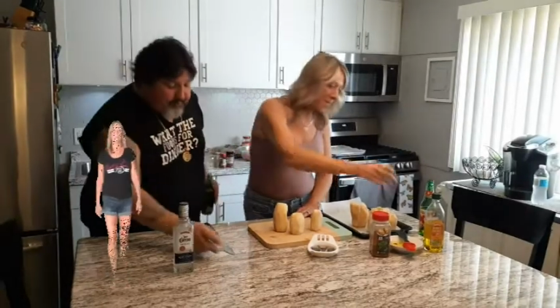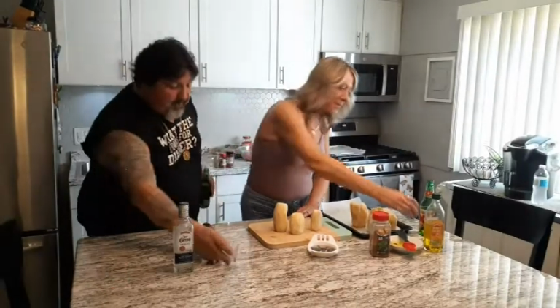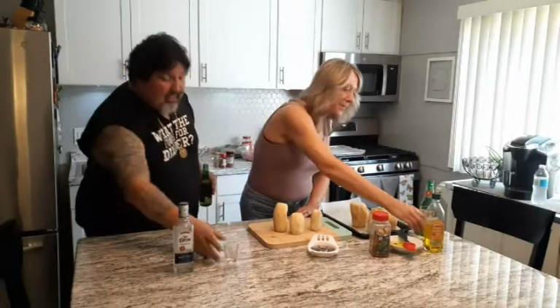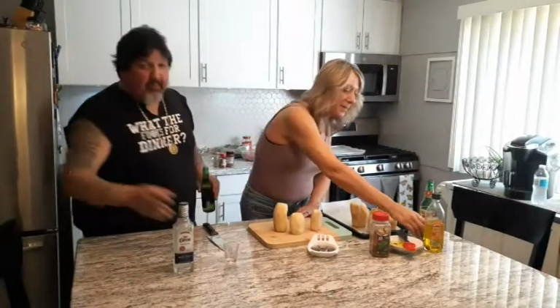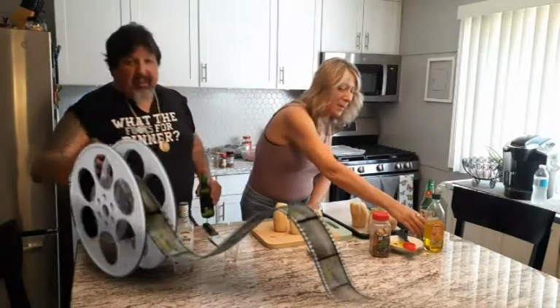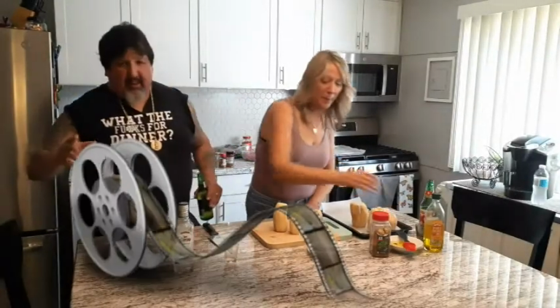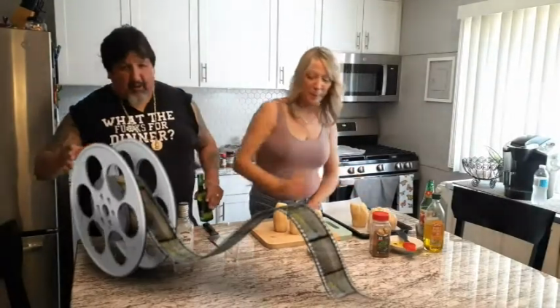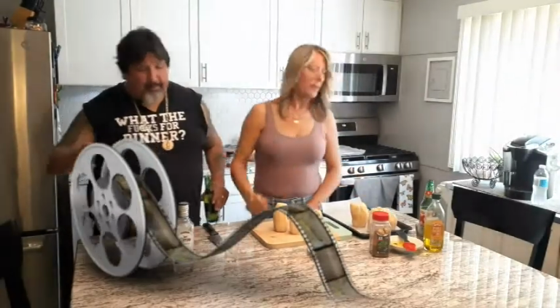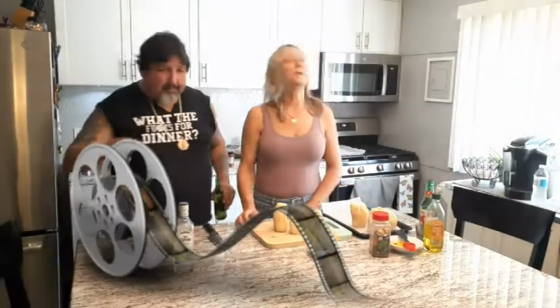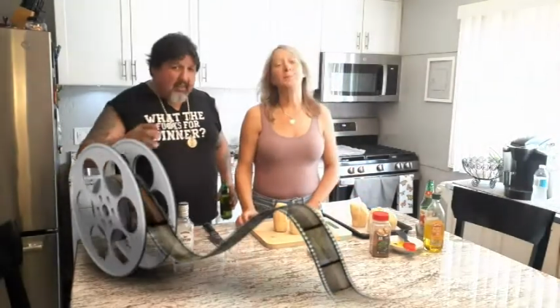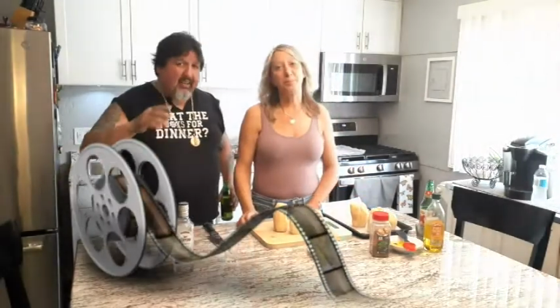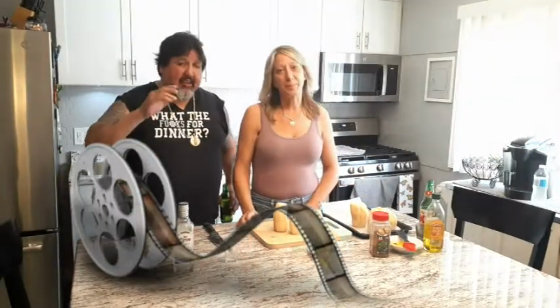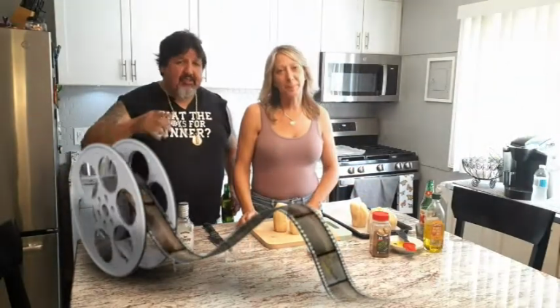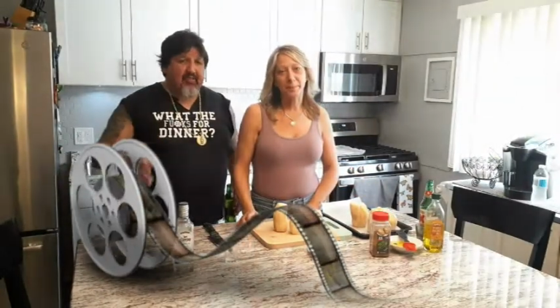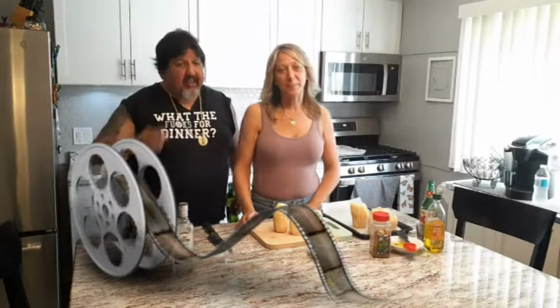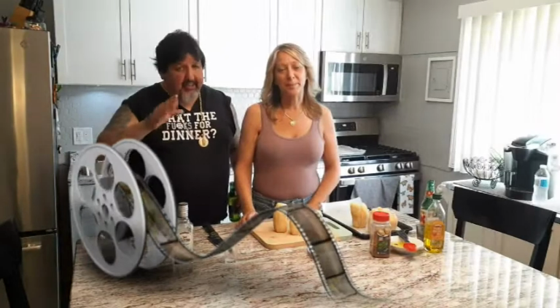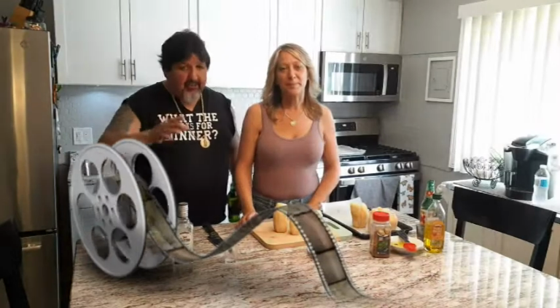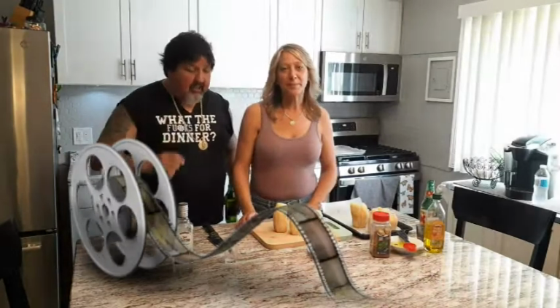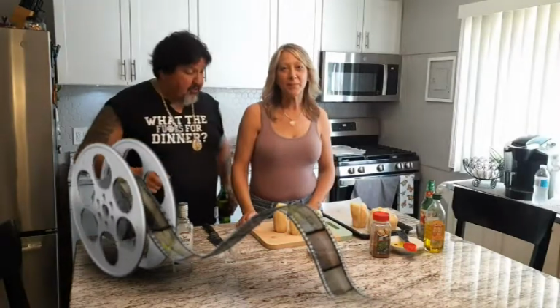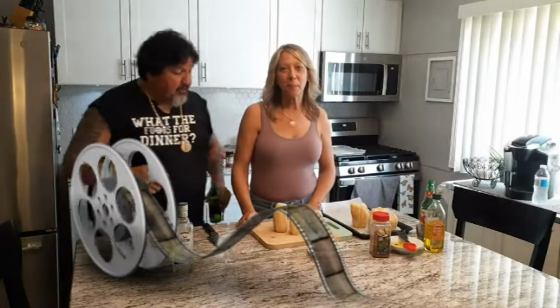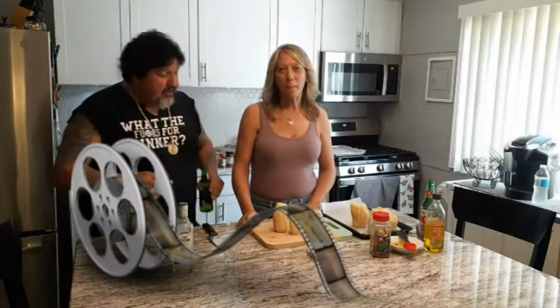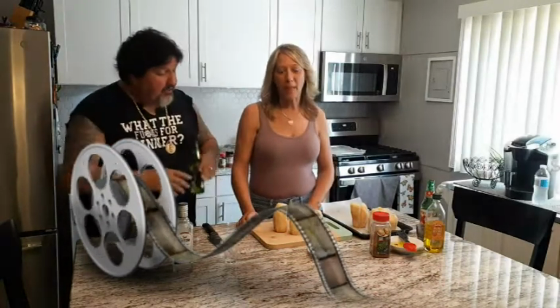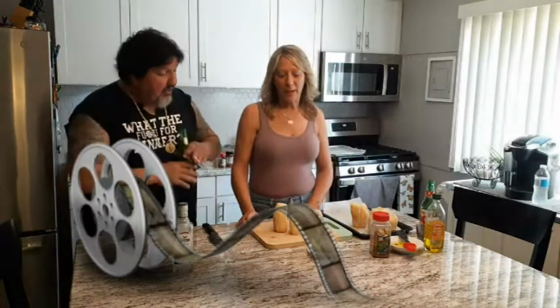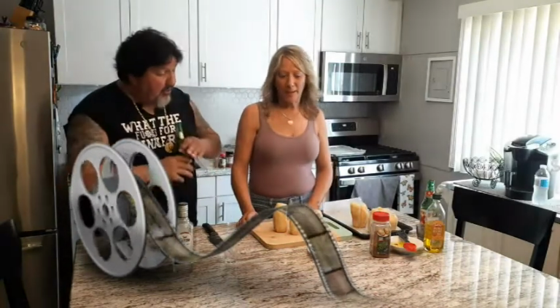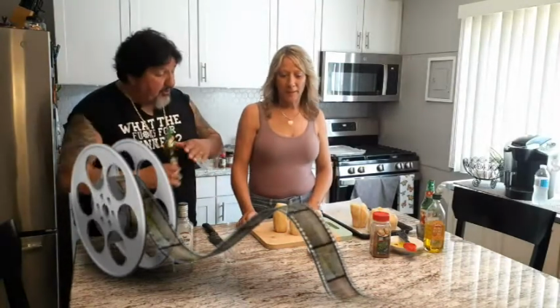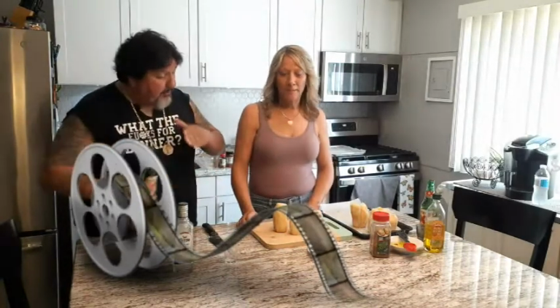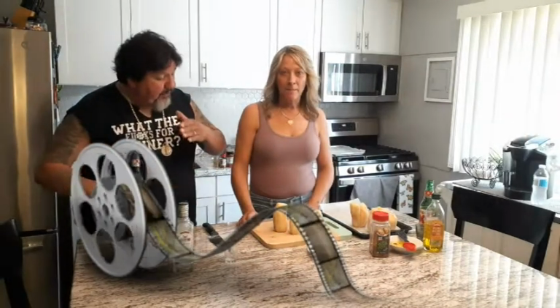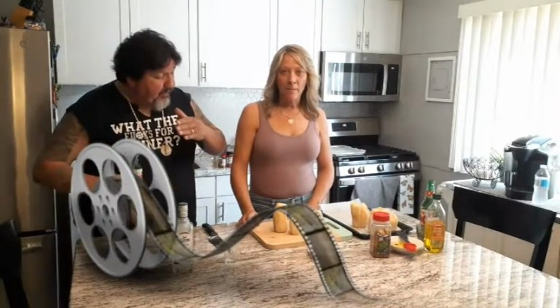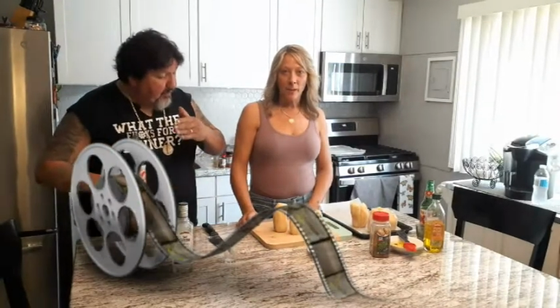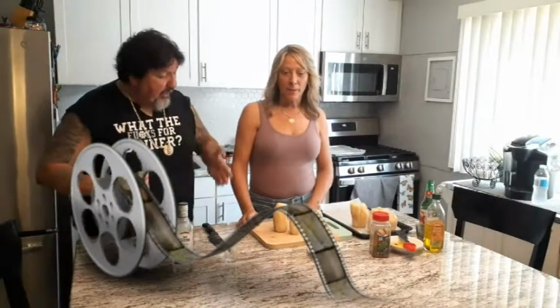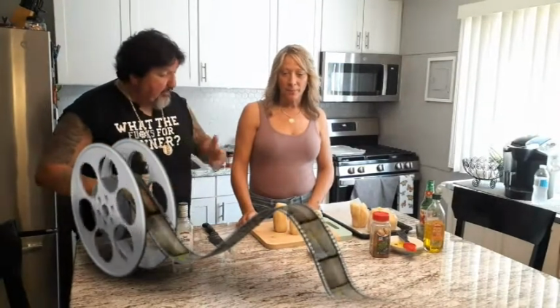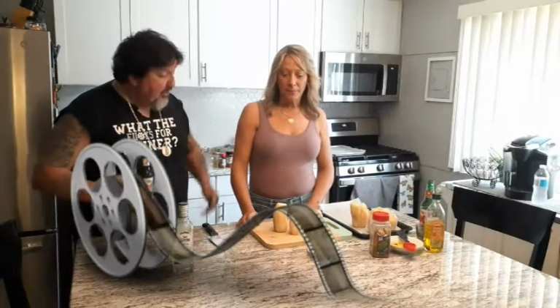You guys playing along at home — every time we say 'fuck,' you gotta do a shot. We'll see how we go. With that, let's get going.